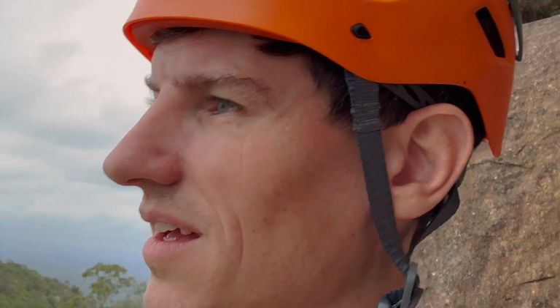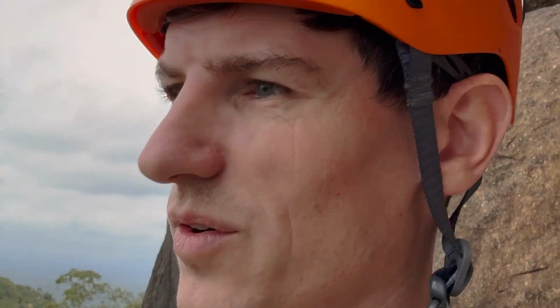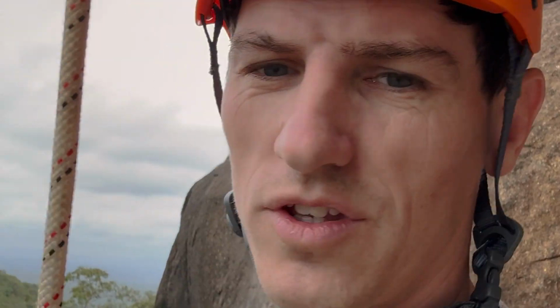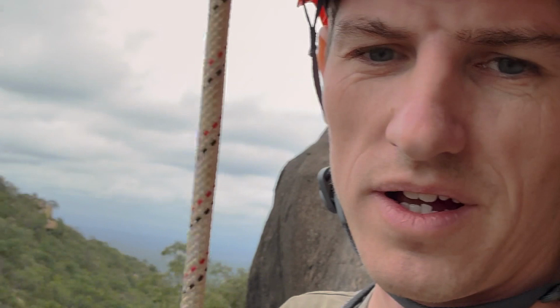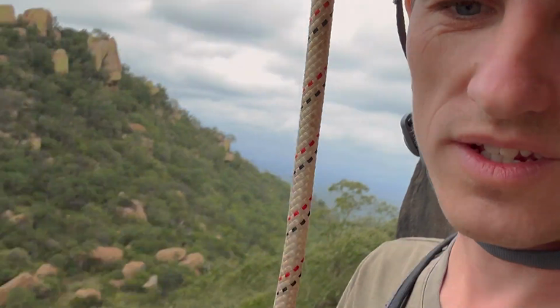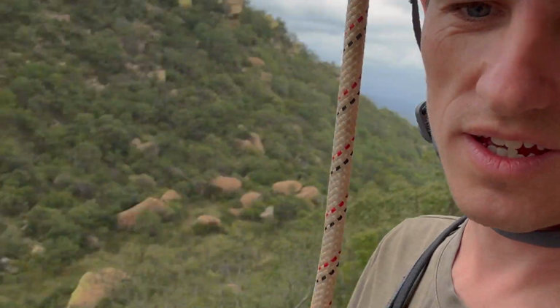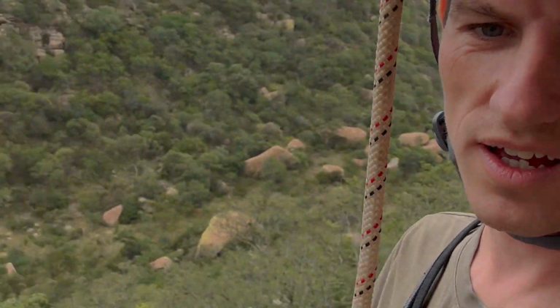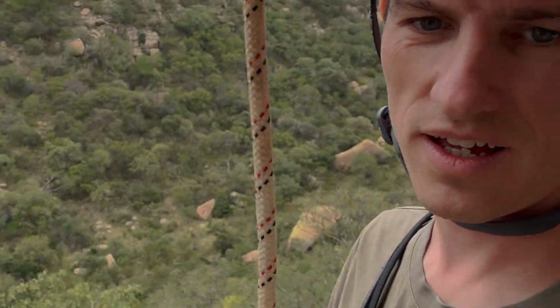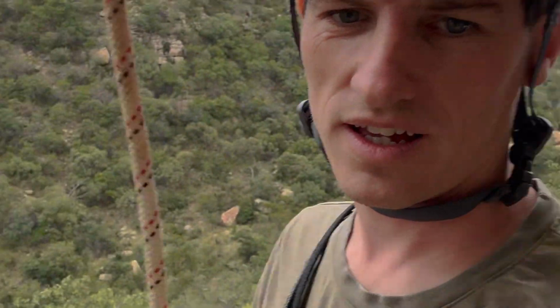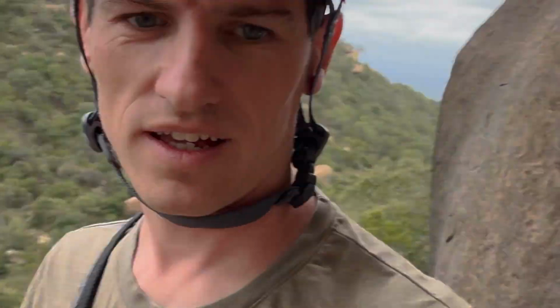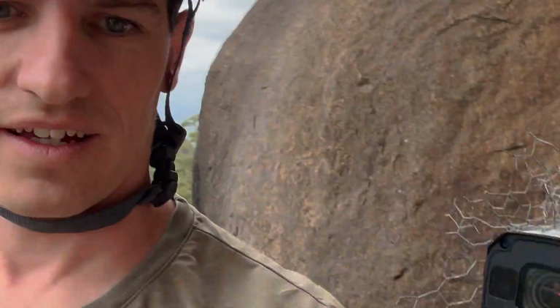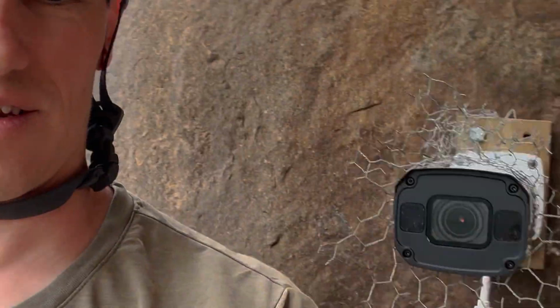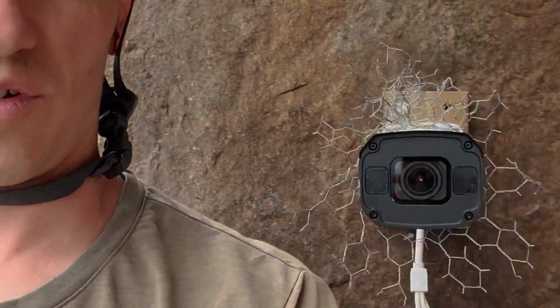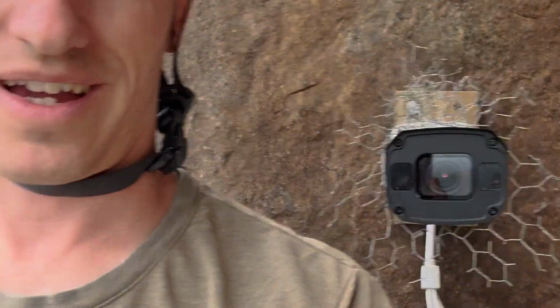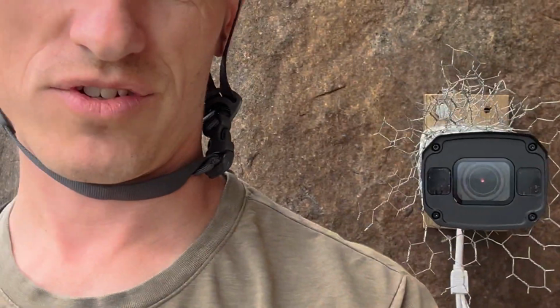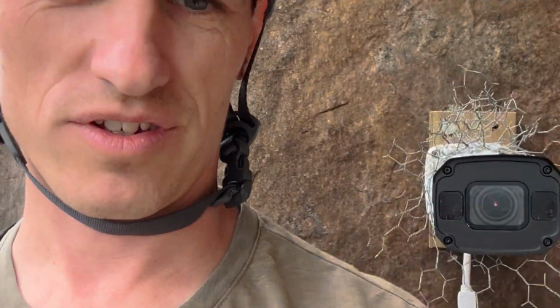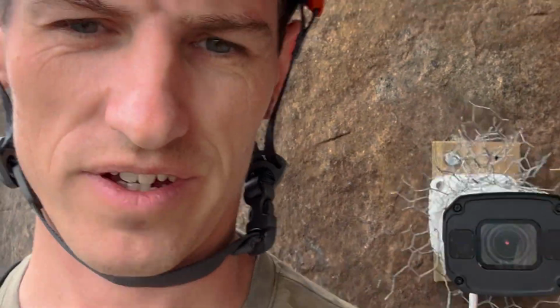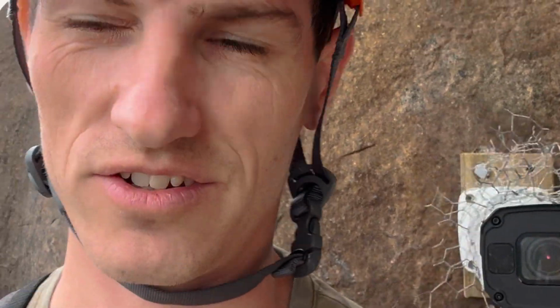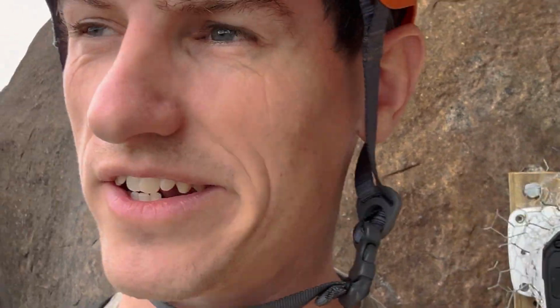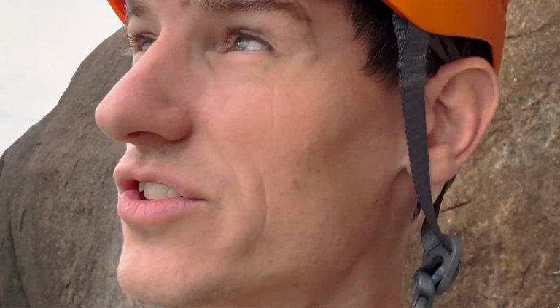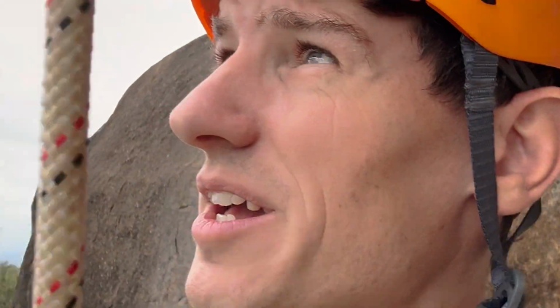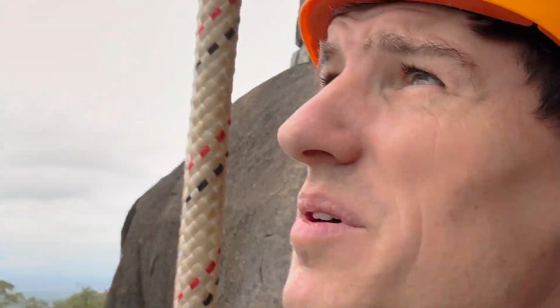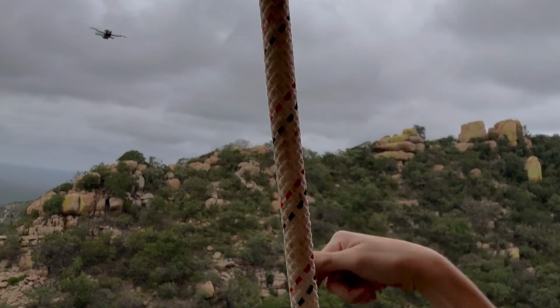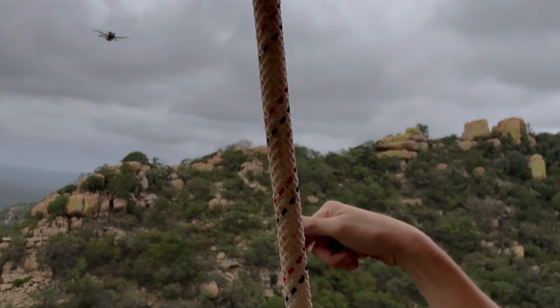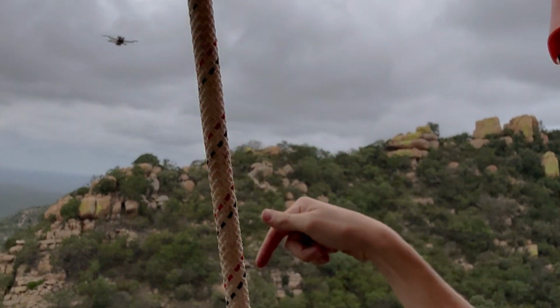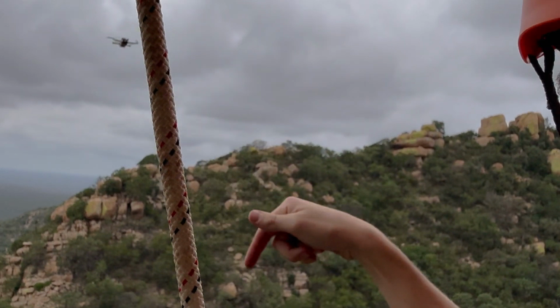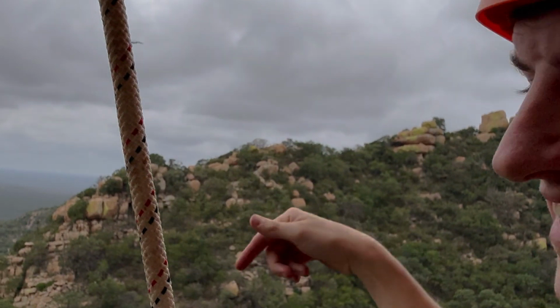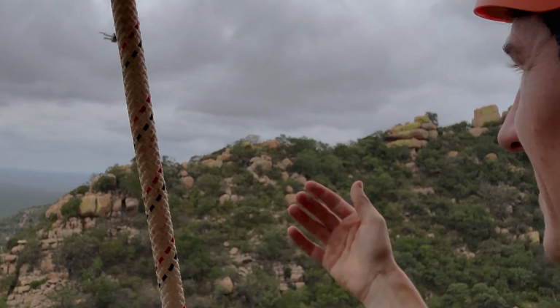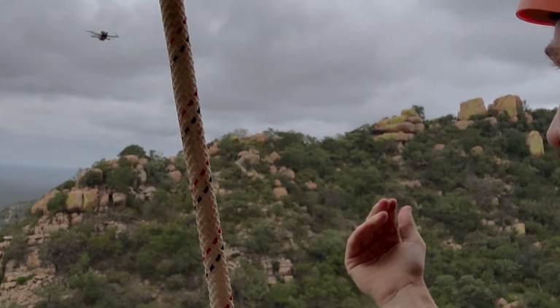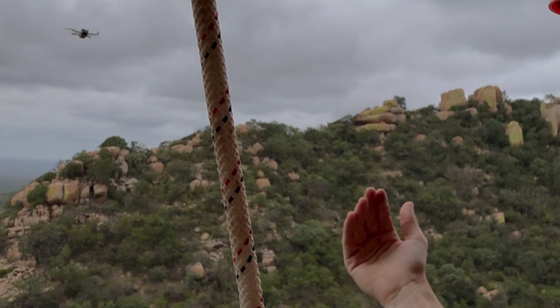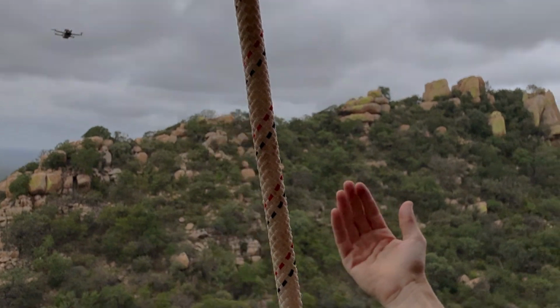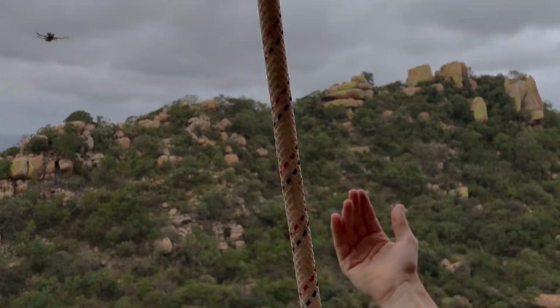You're on the mountain here installing cameras and you forget your electrical tape. We get deliveries by drone.